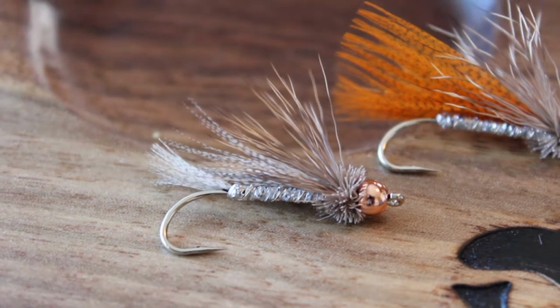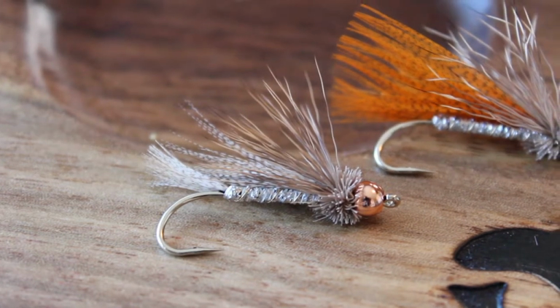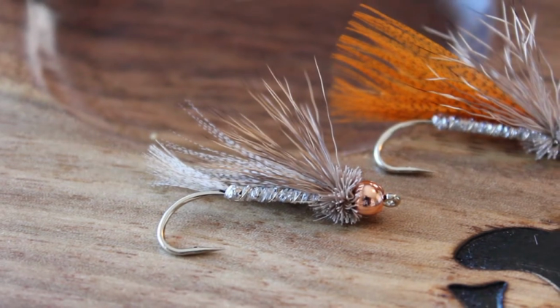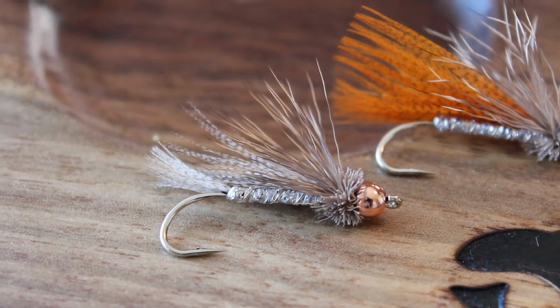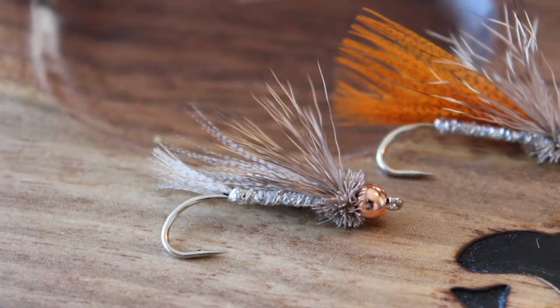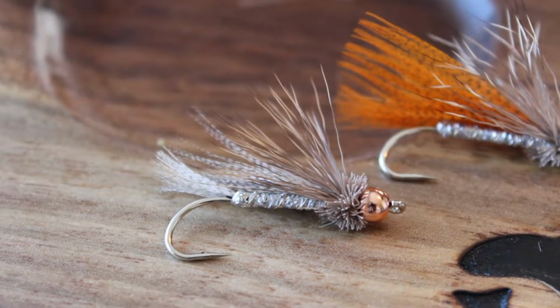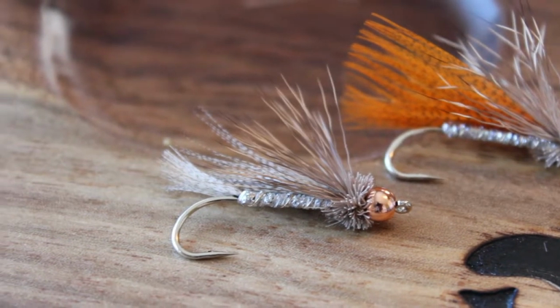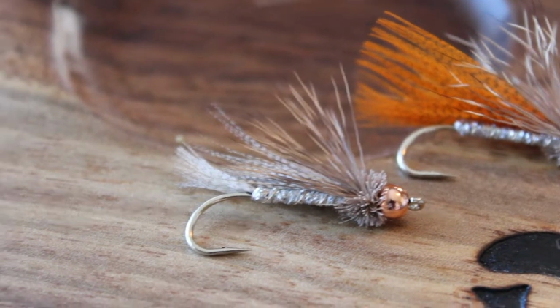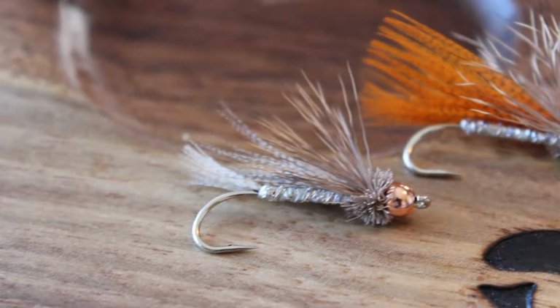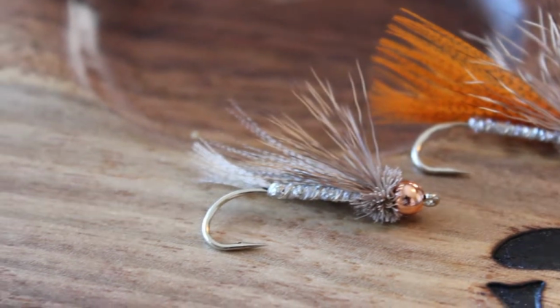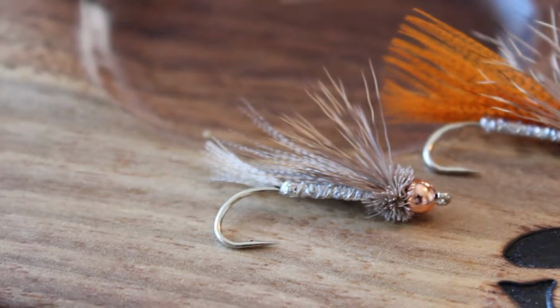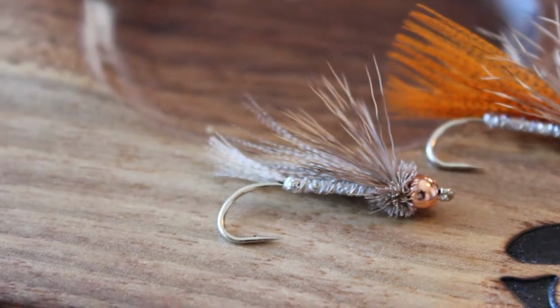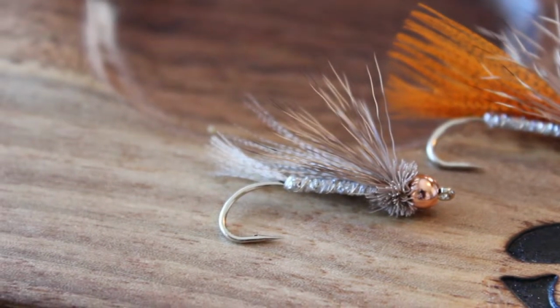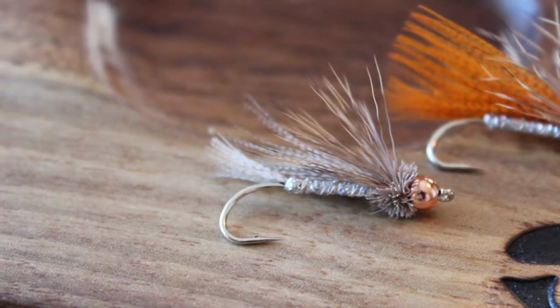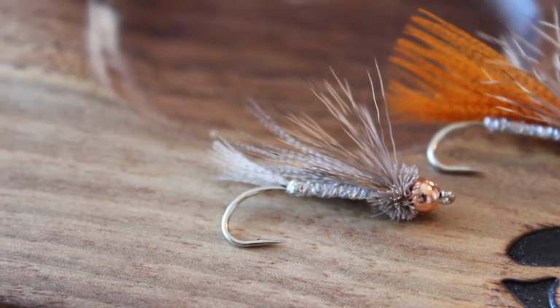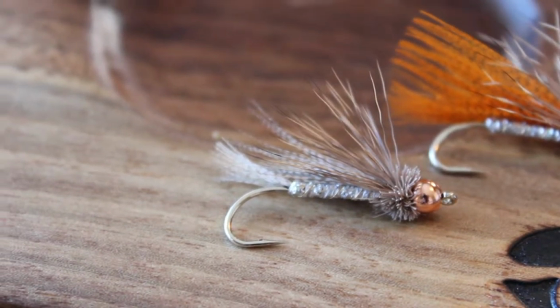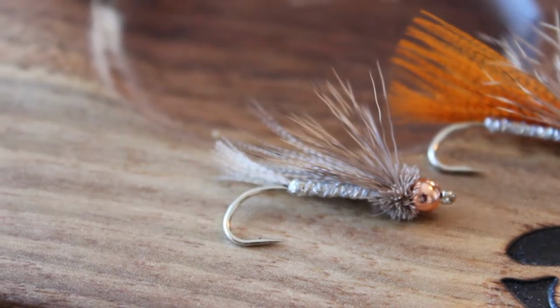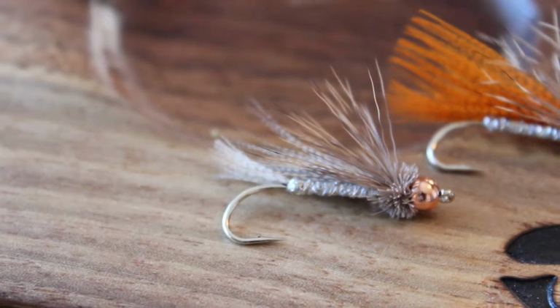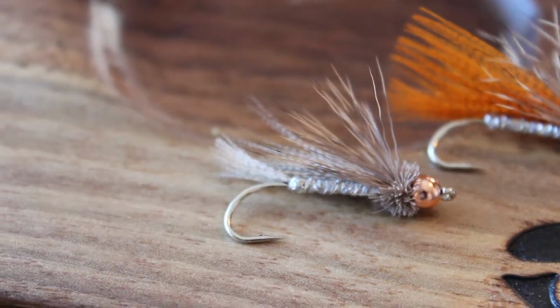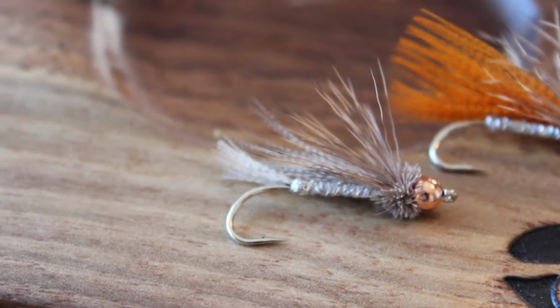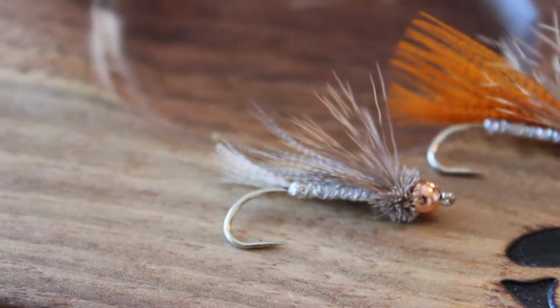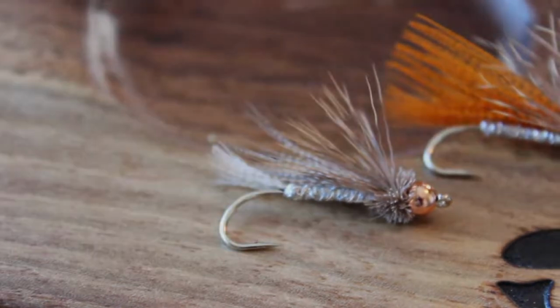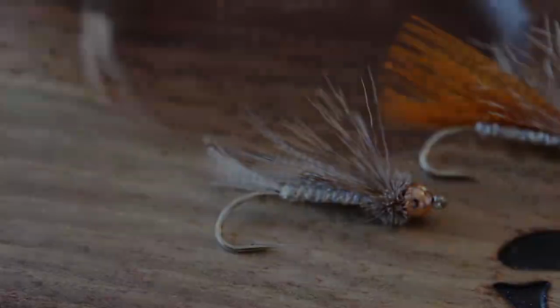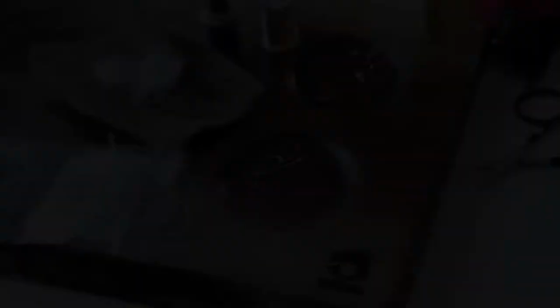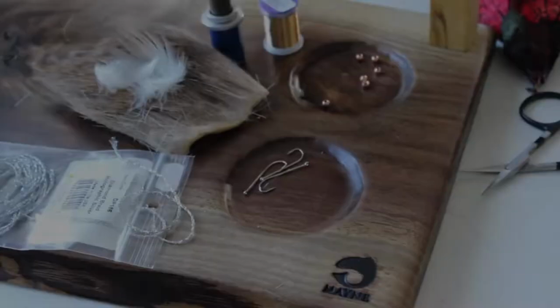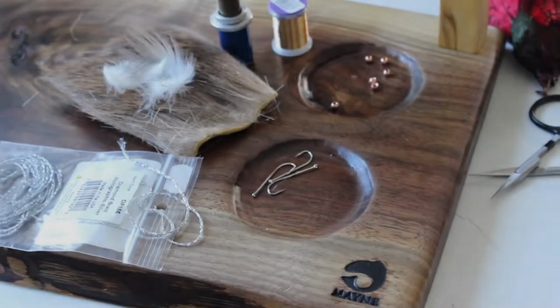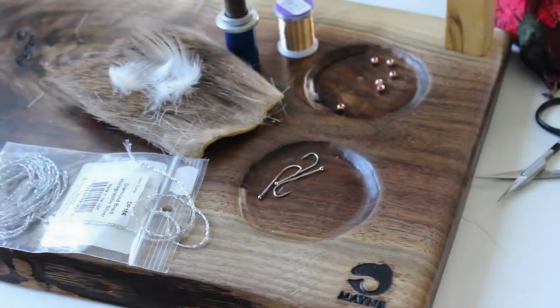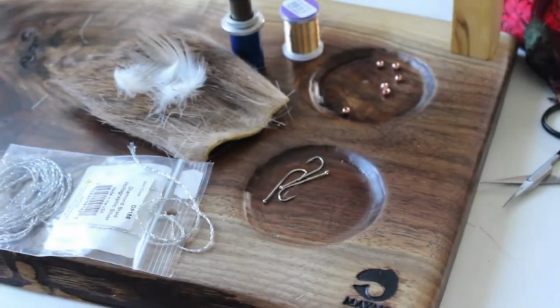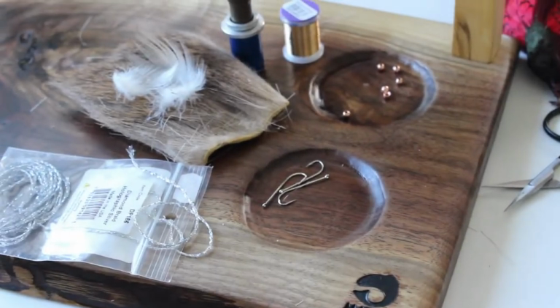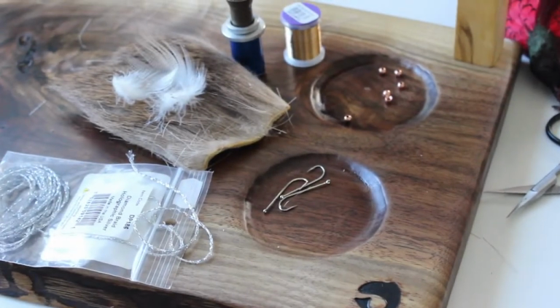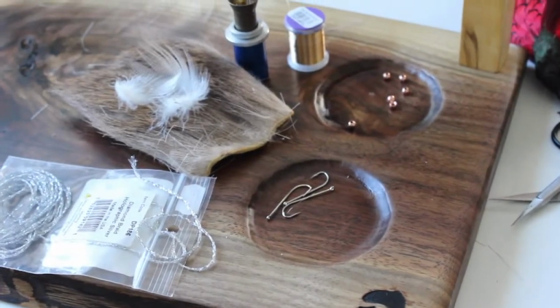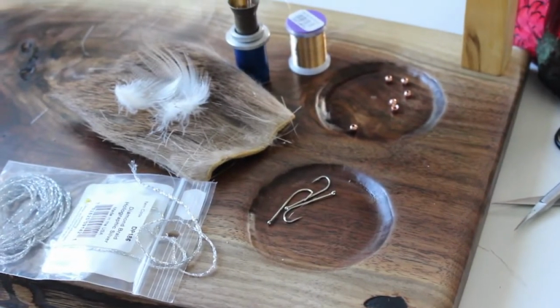How's it going? Tyler here with Maine Angling. Going to be doing a quick tying tutorial on a rolled muddler minnow.